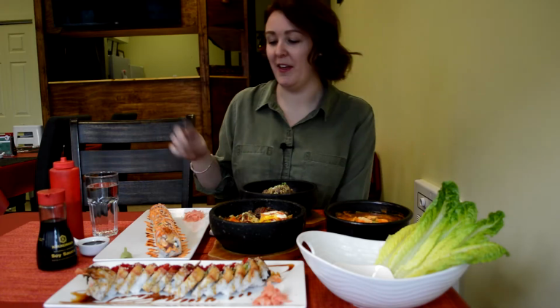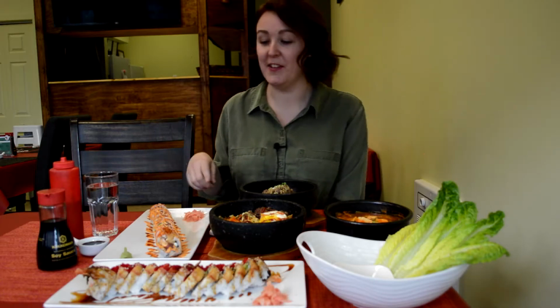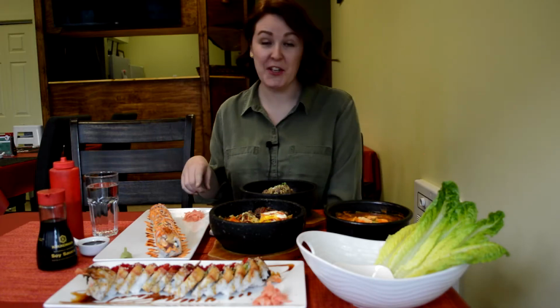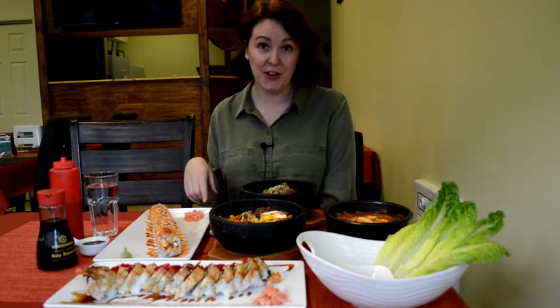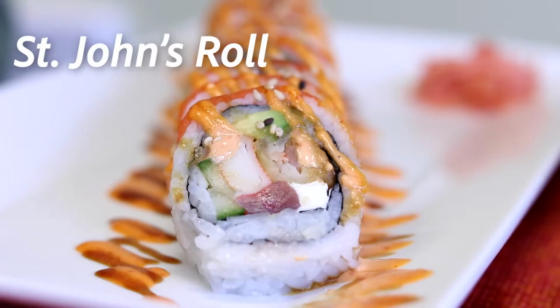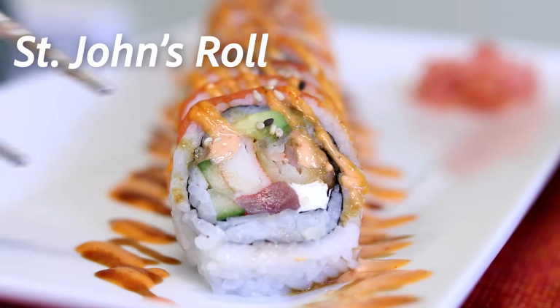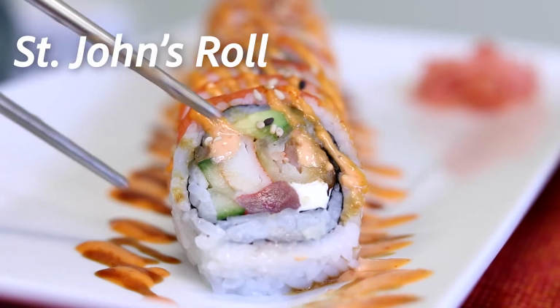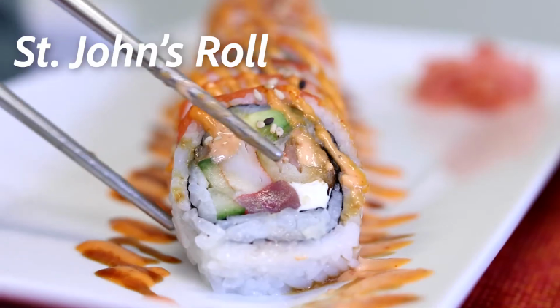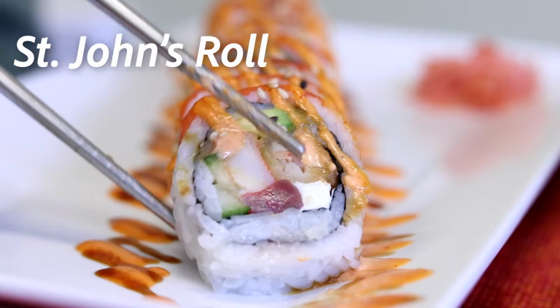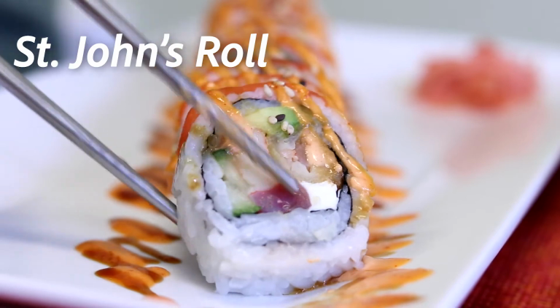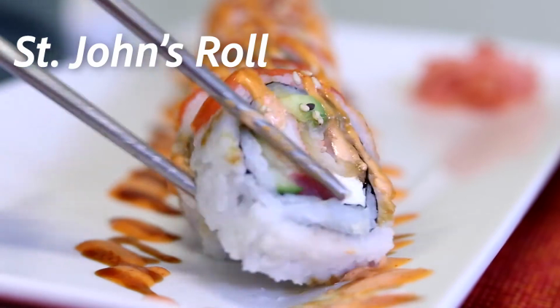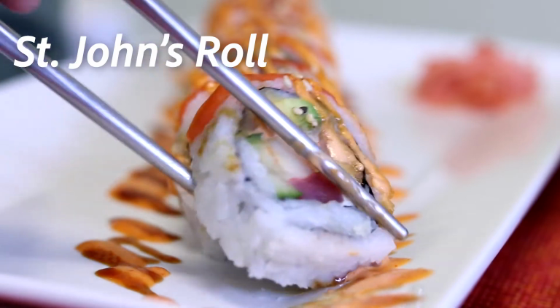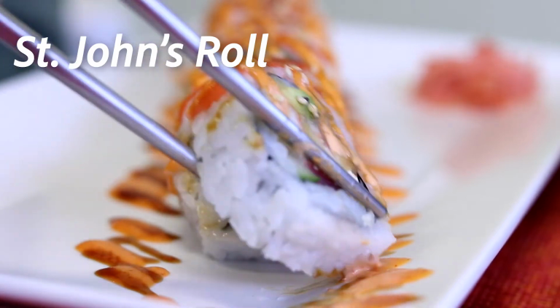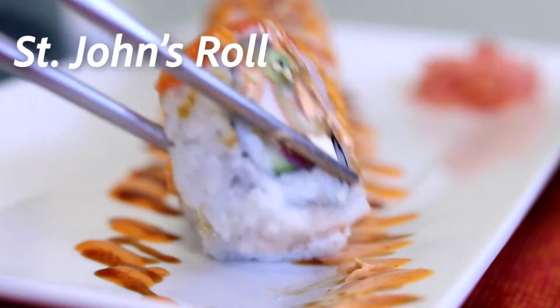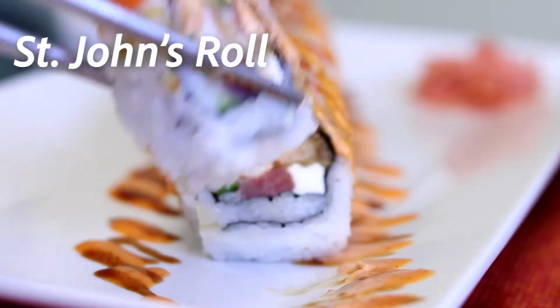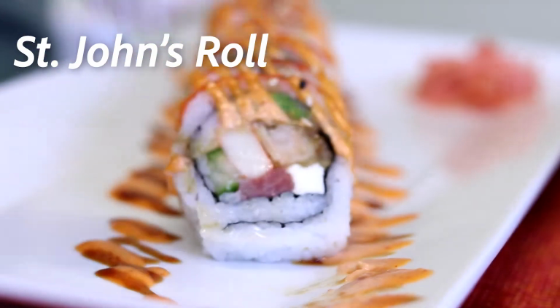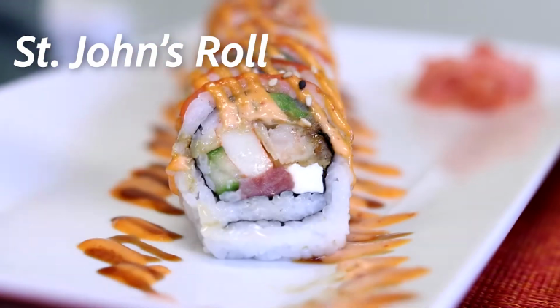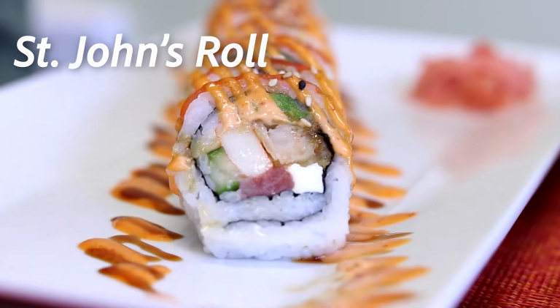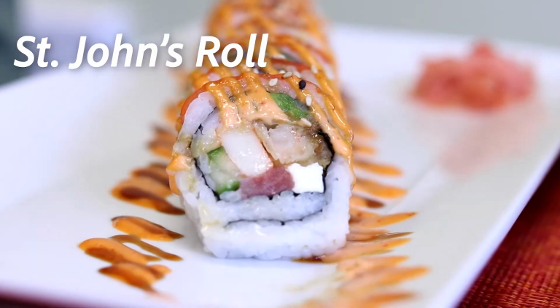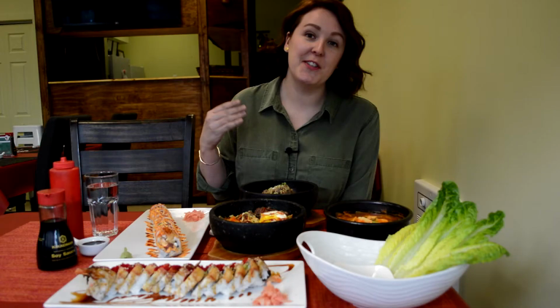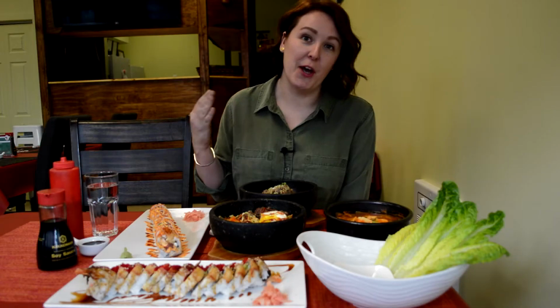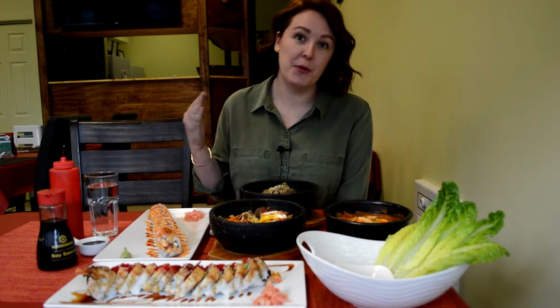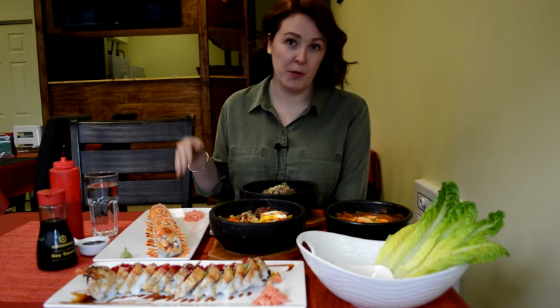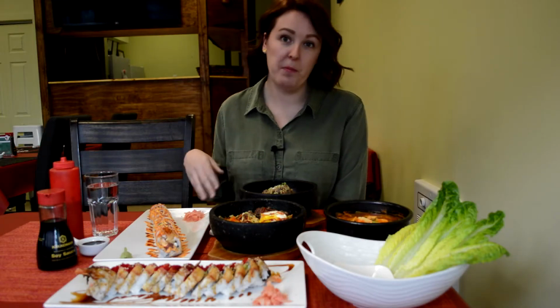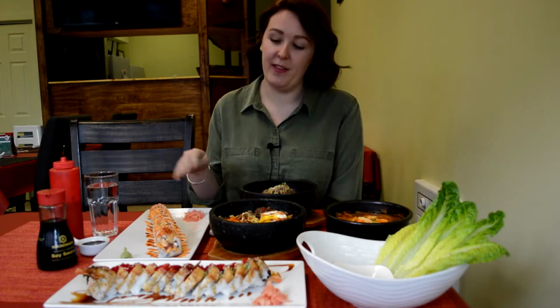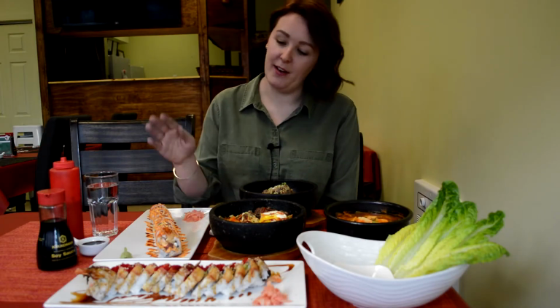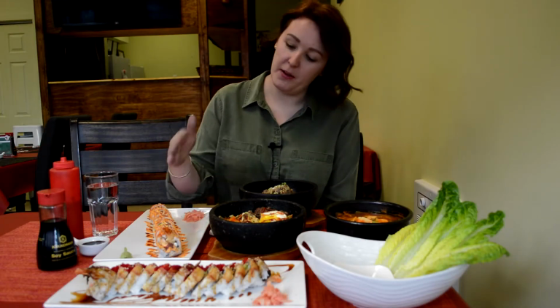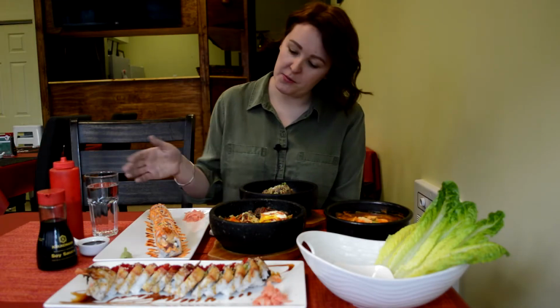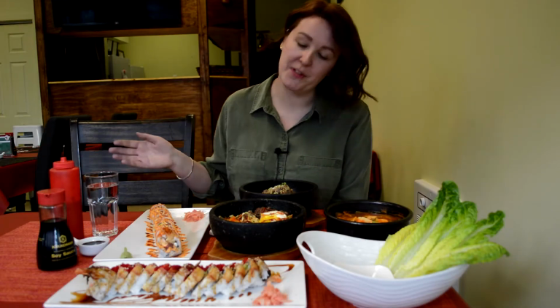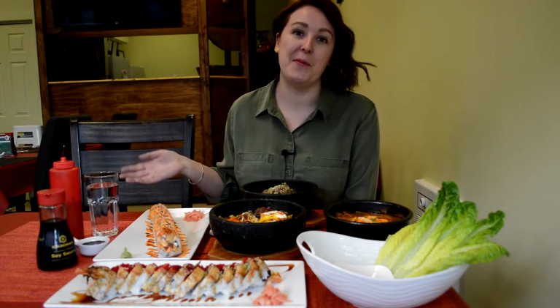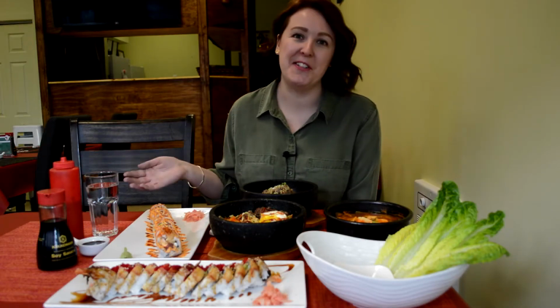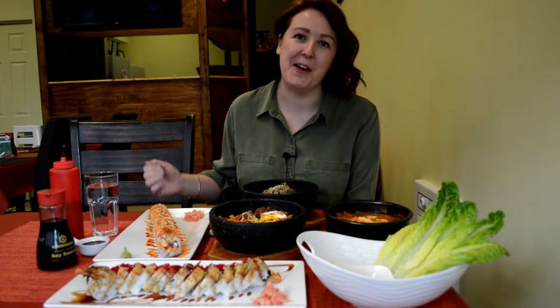And then the St. John's roll has tuna, cream cheese, some shrimp, and then smoked salmon on top.